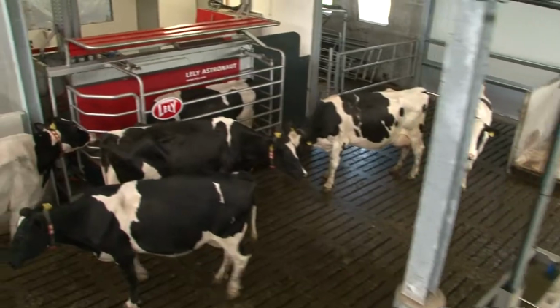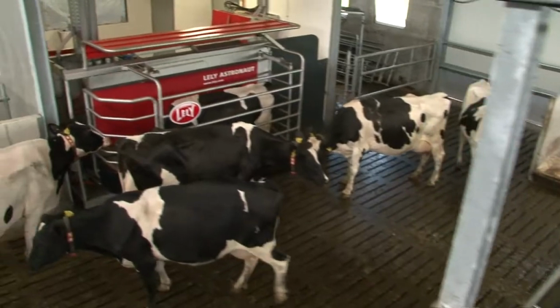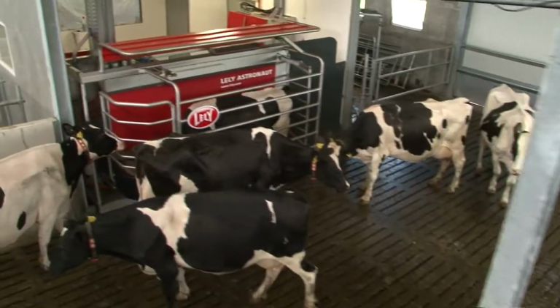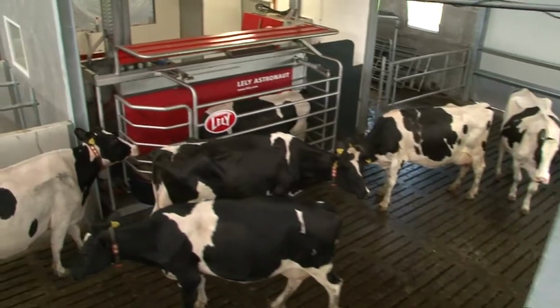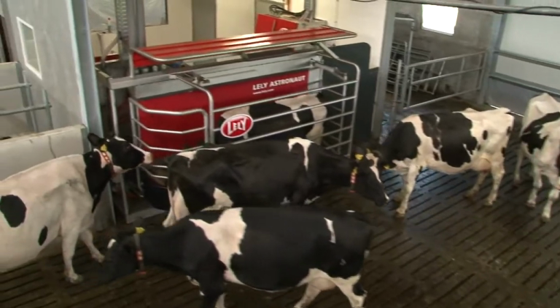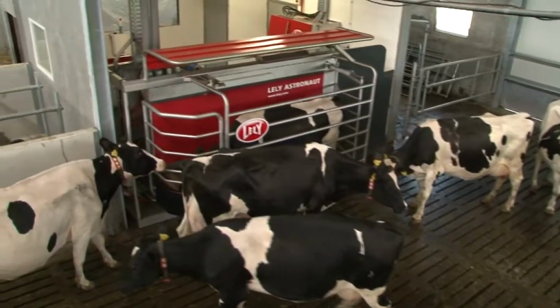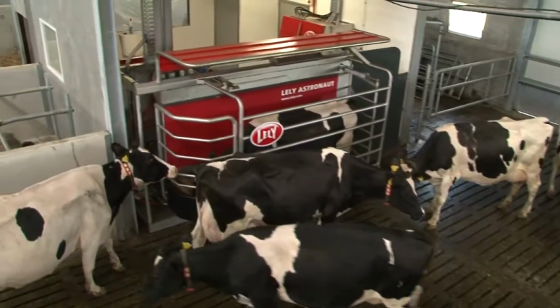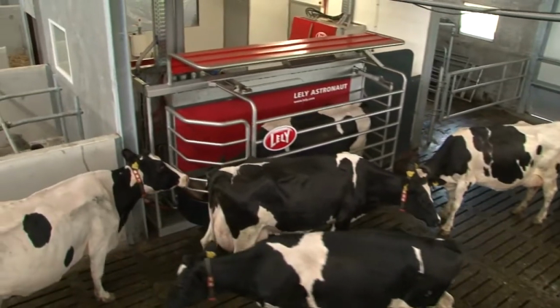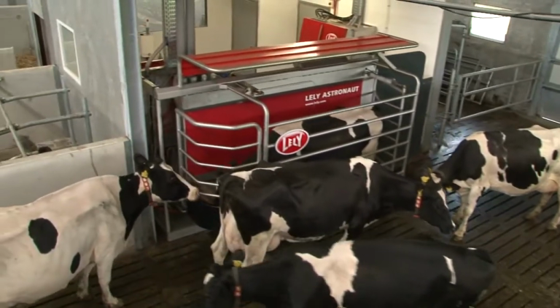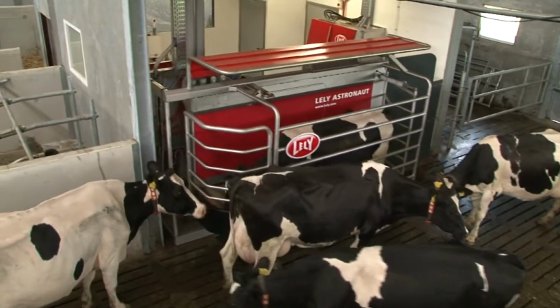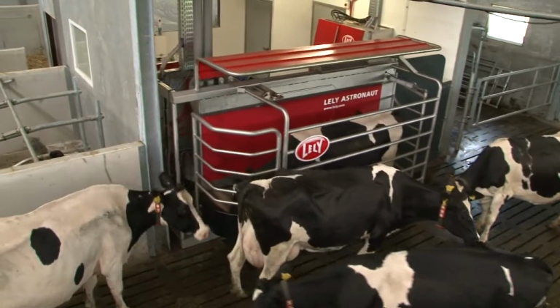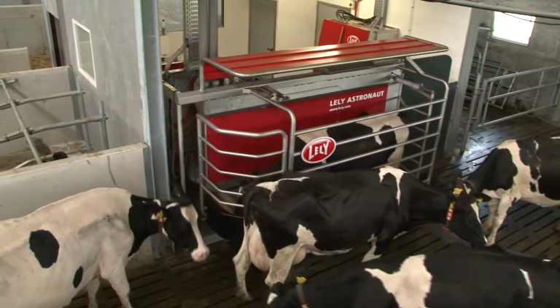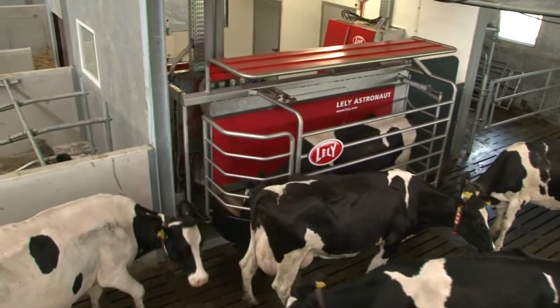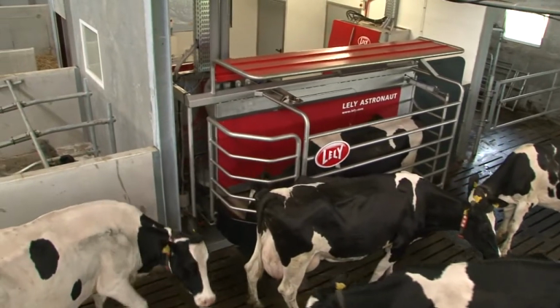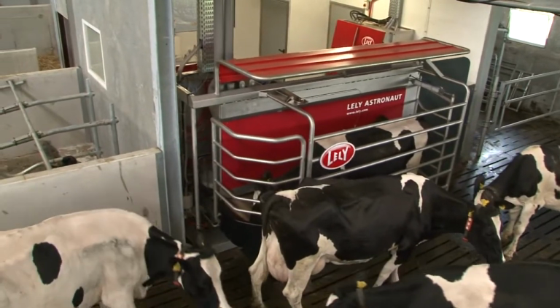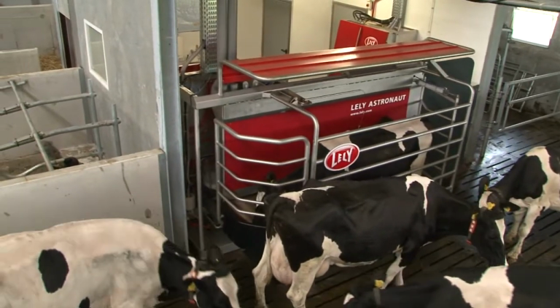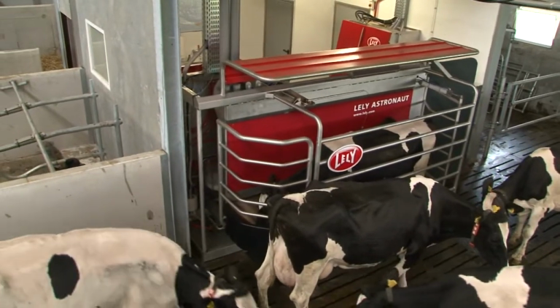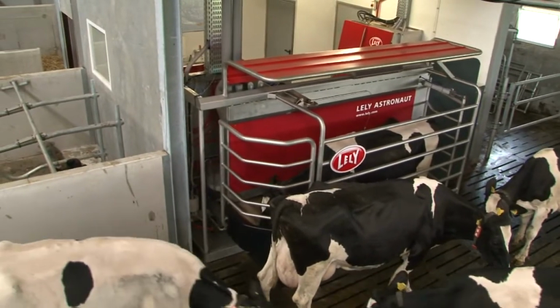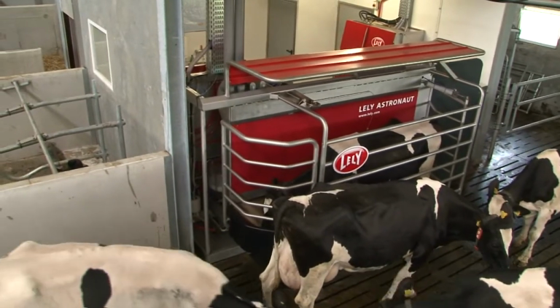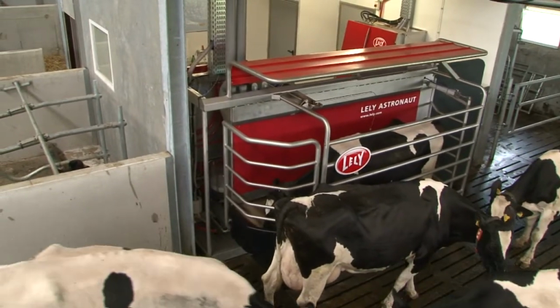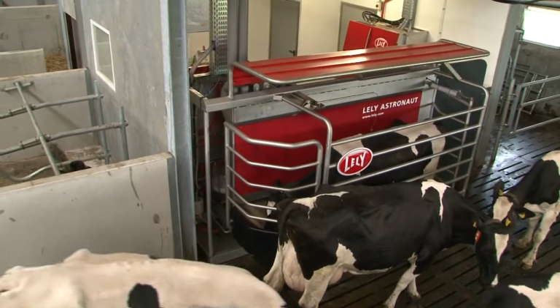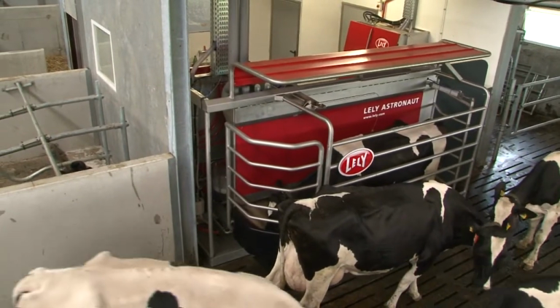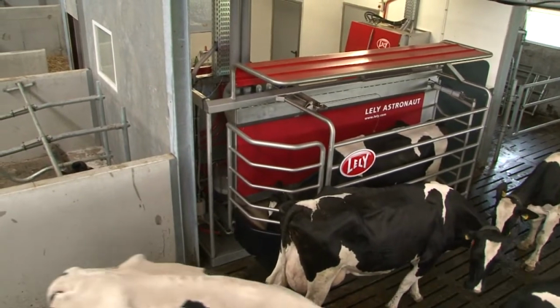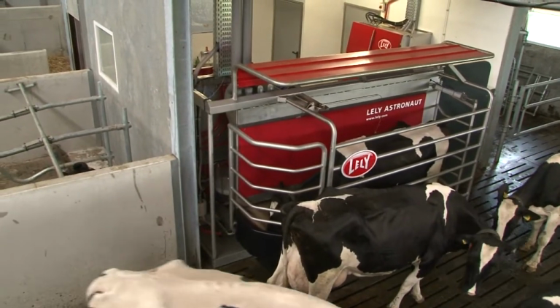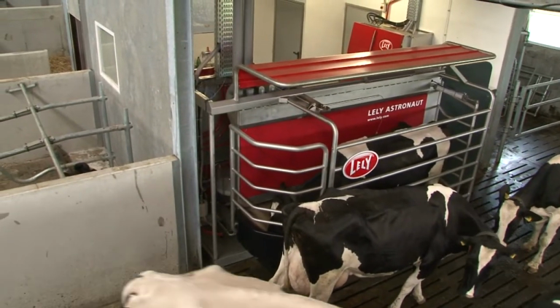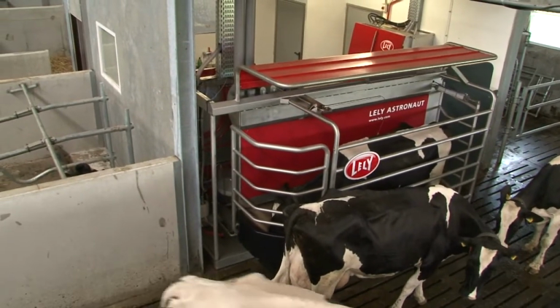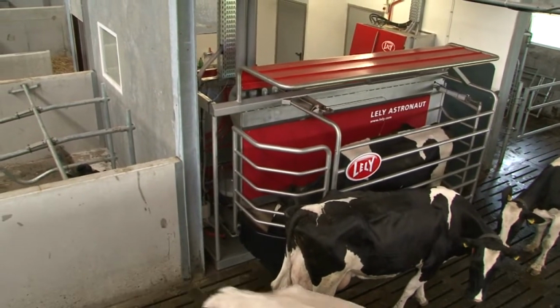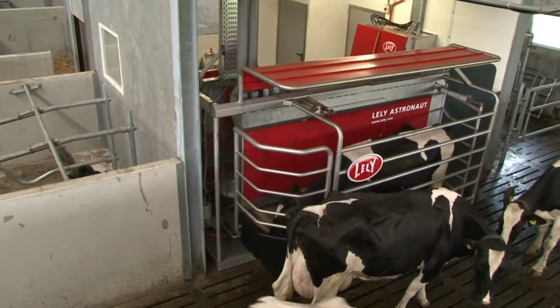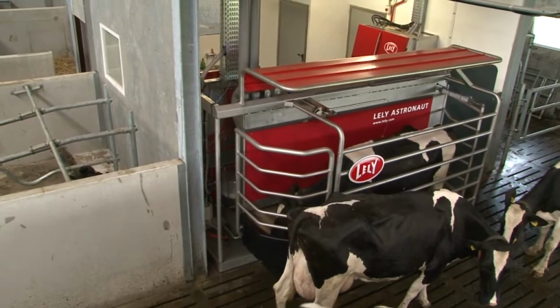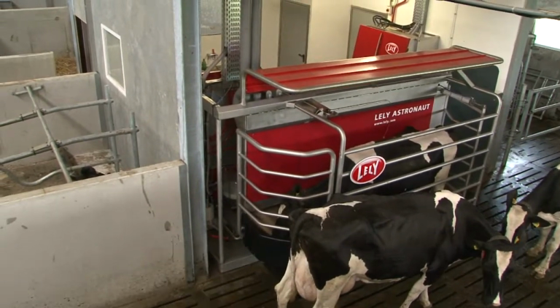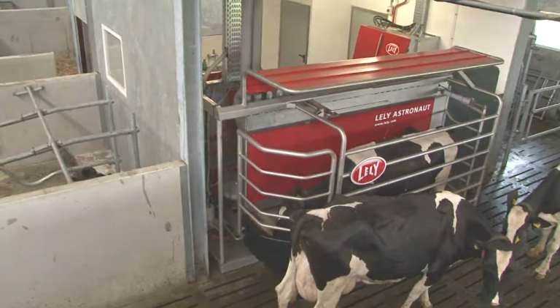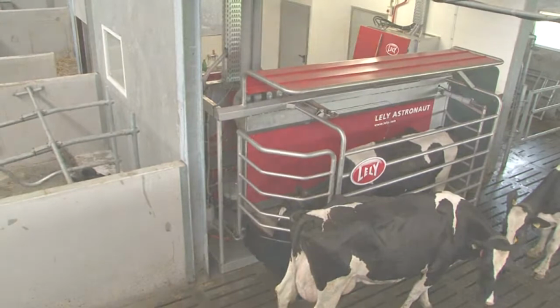Lely Astronaut — the natural way of milking.